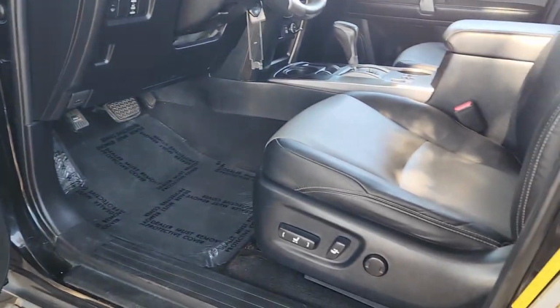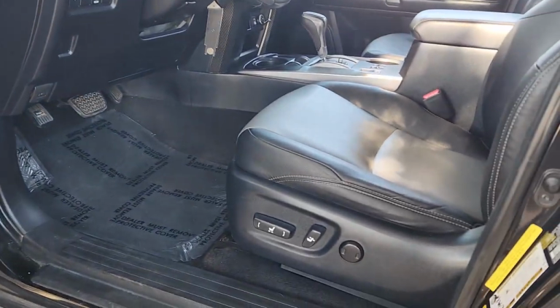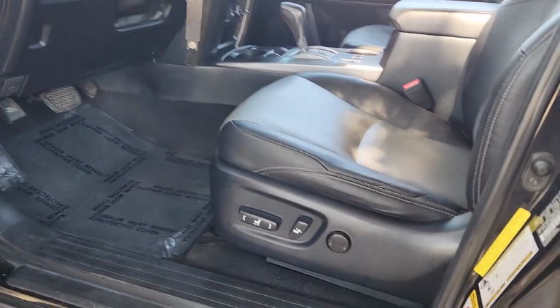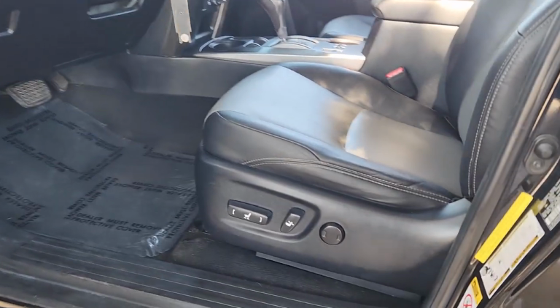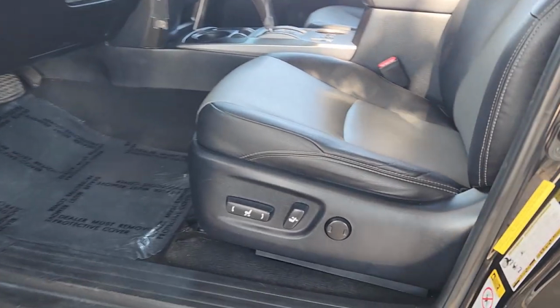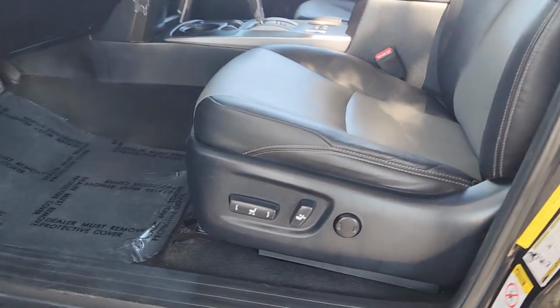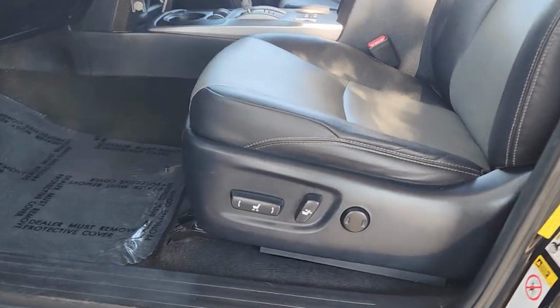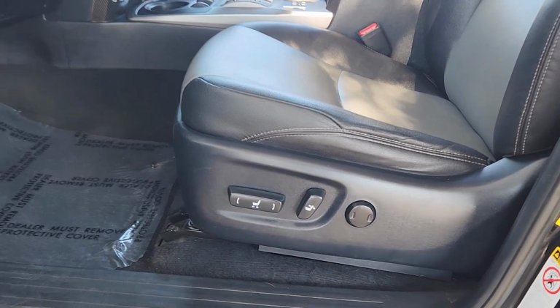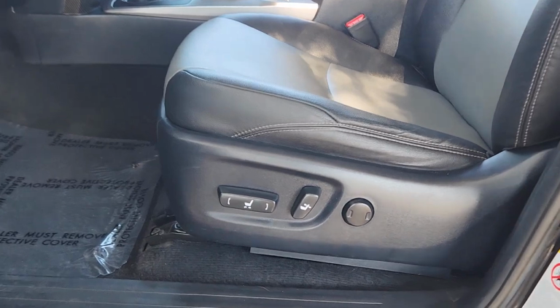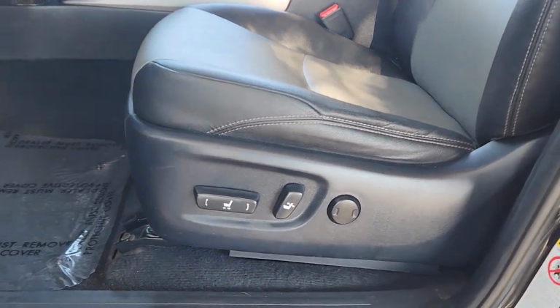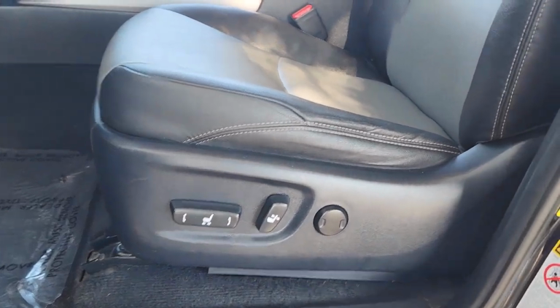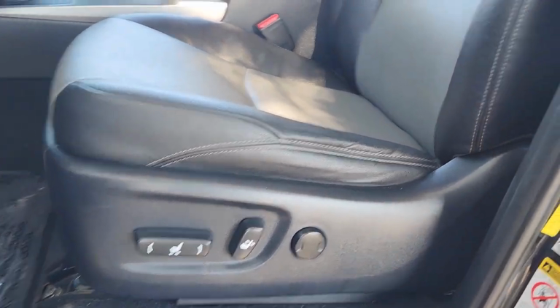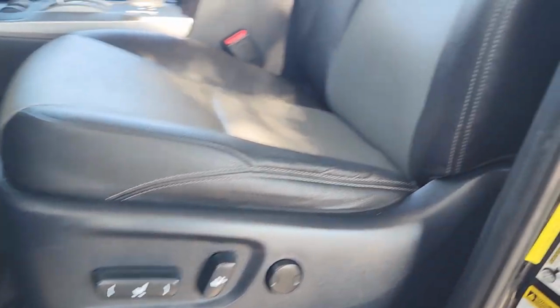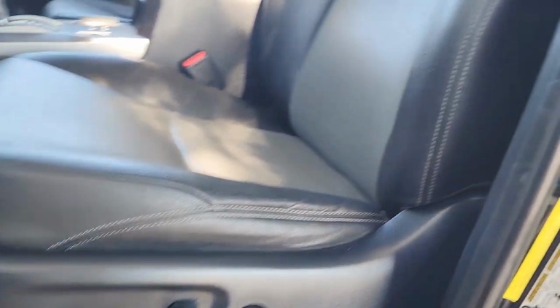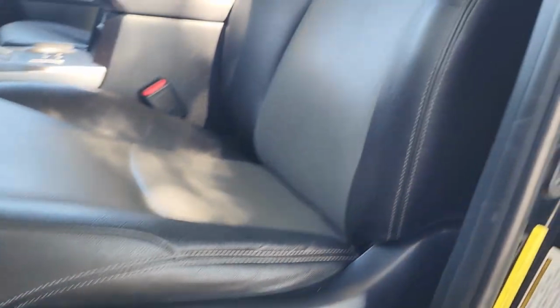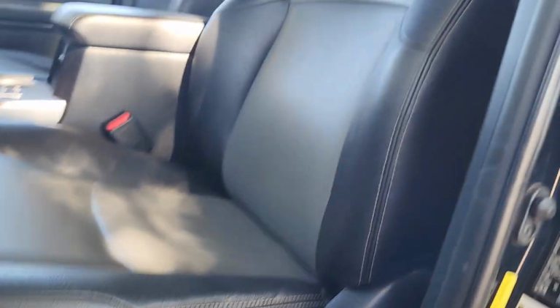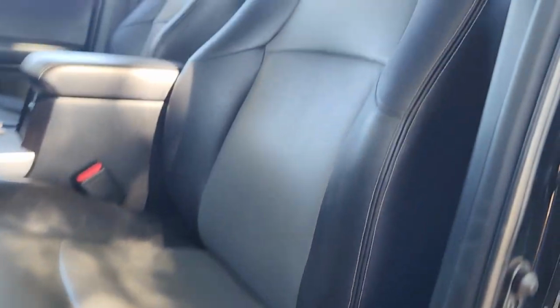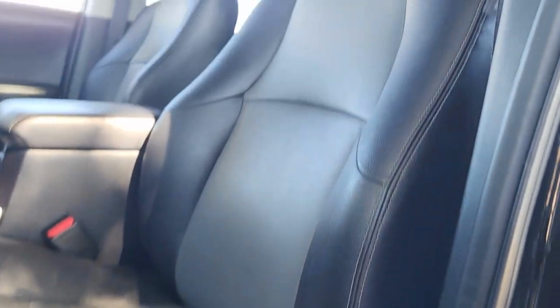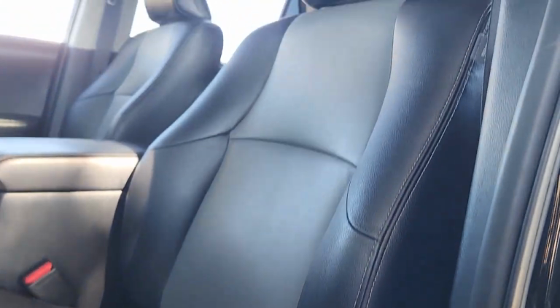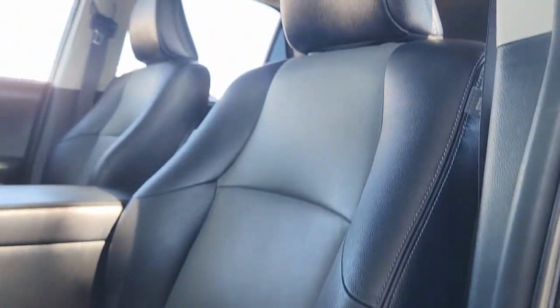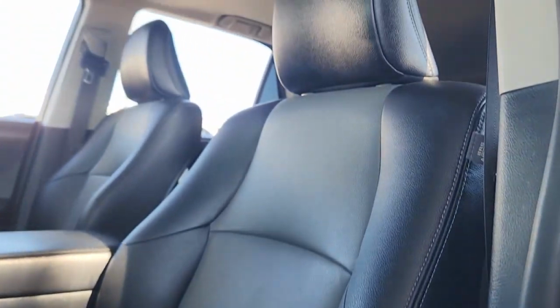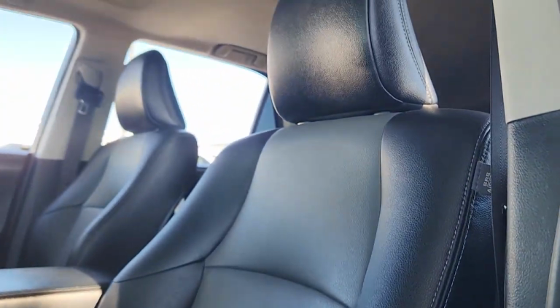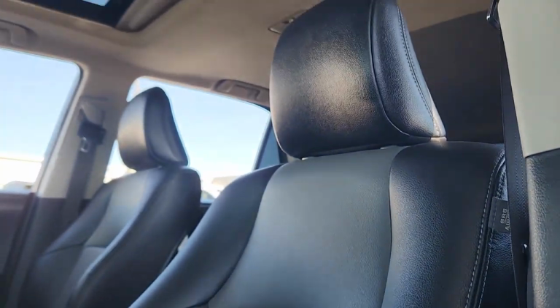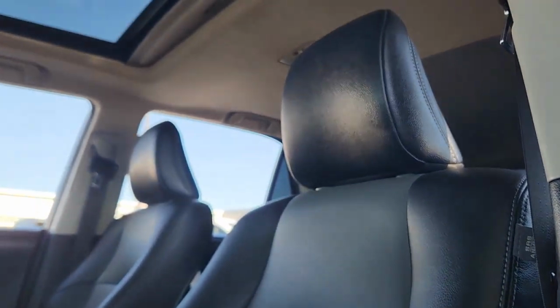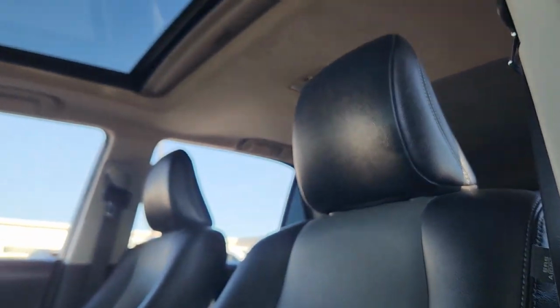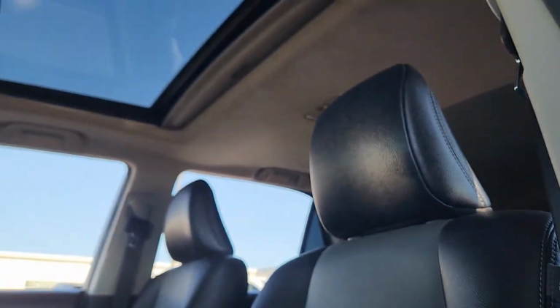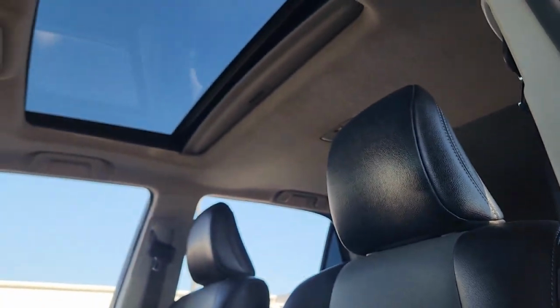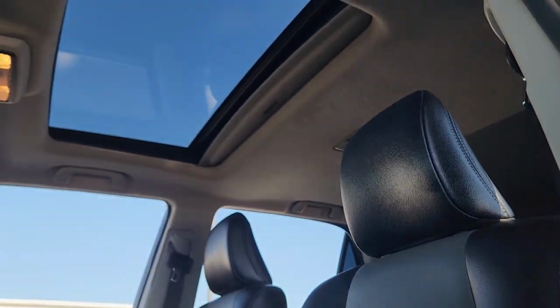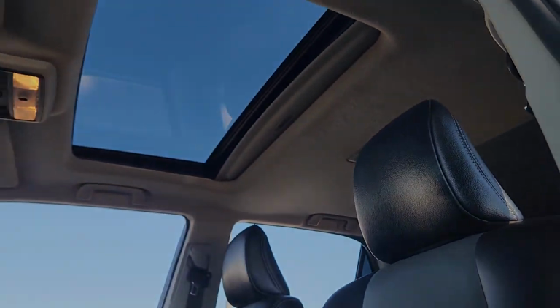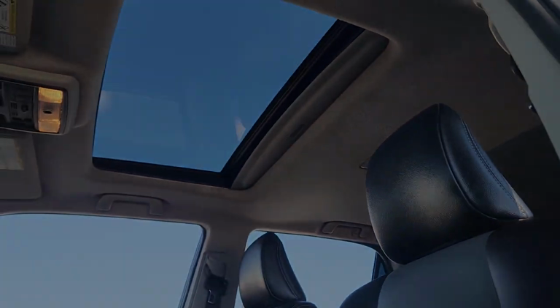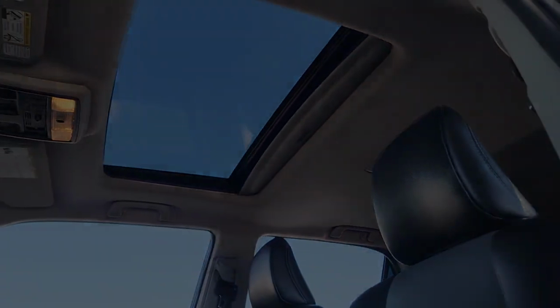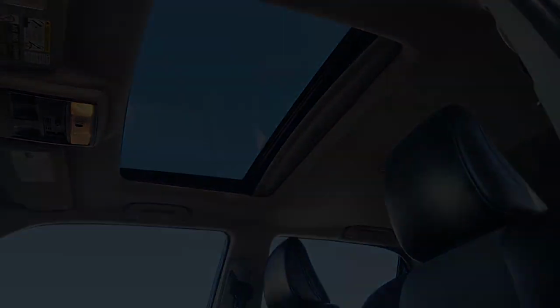Power passenger seat, heated mirrors, fog lamps, backup camera, and power driver seat.